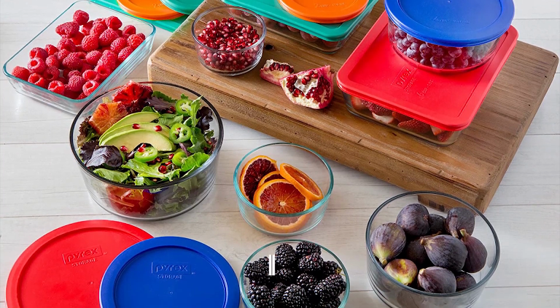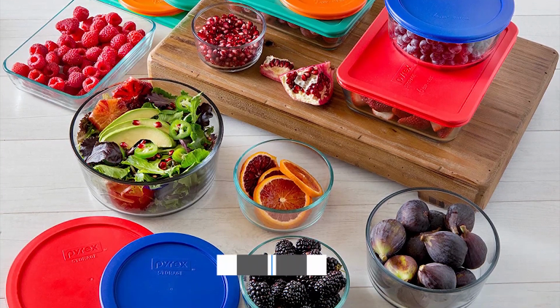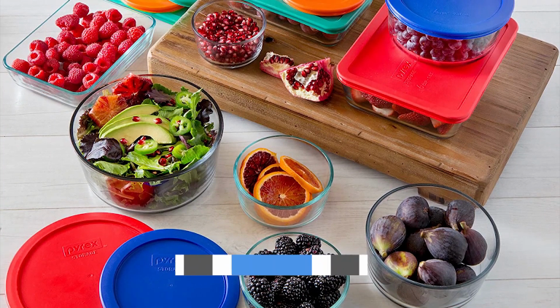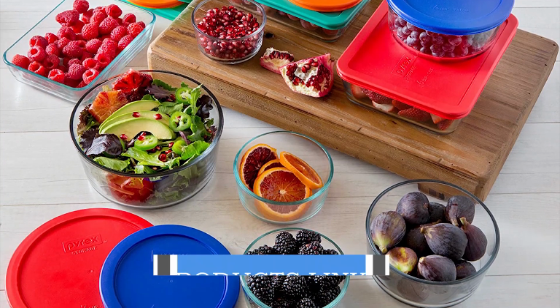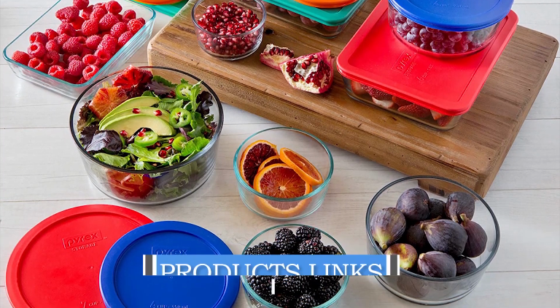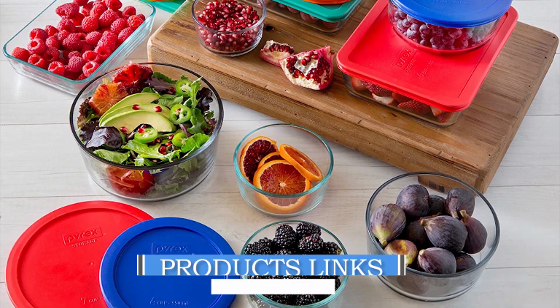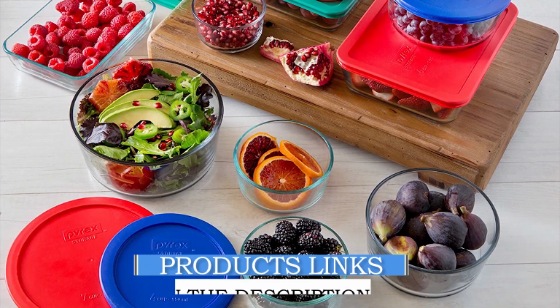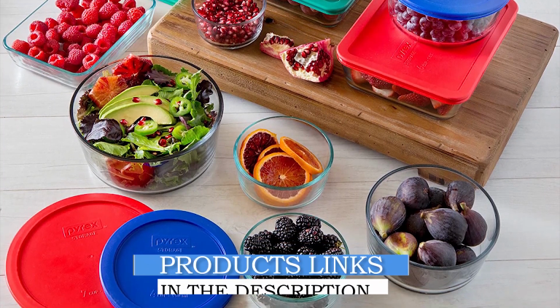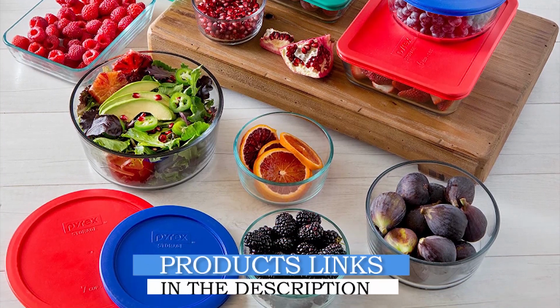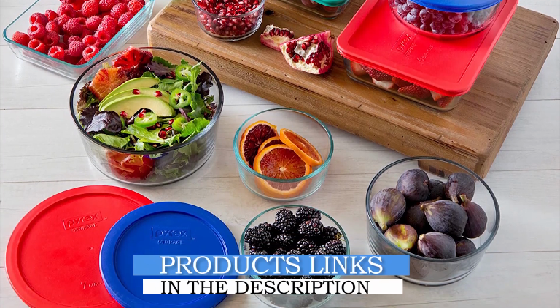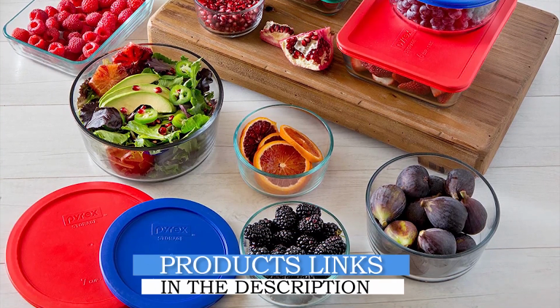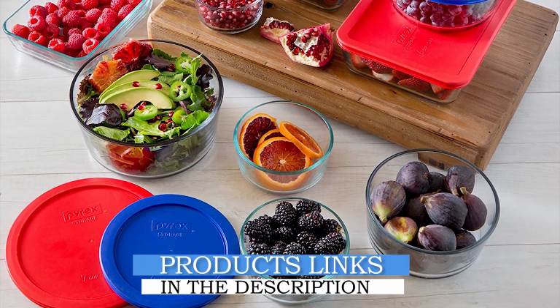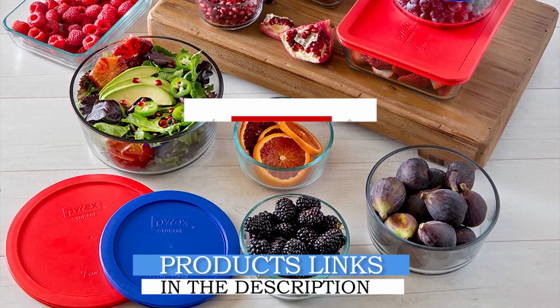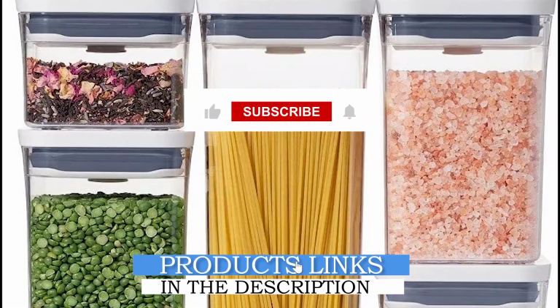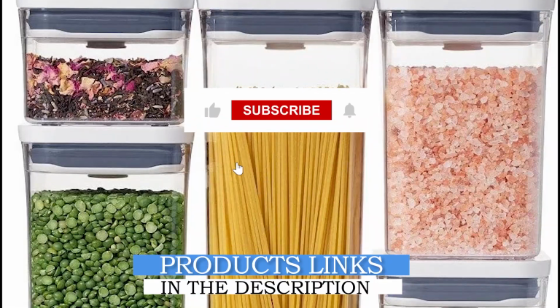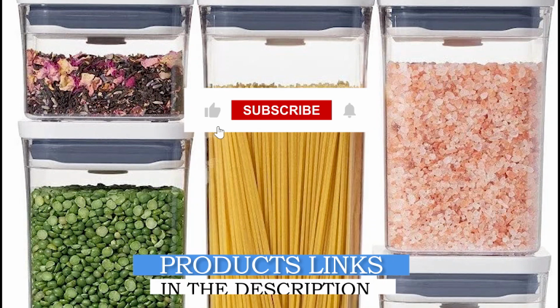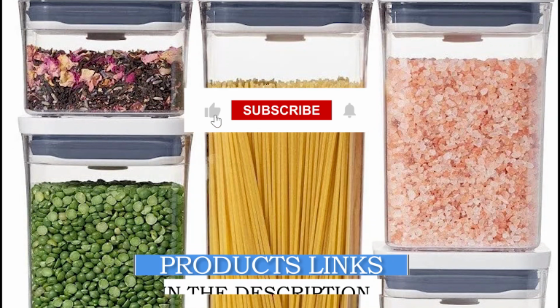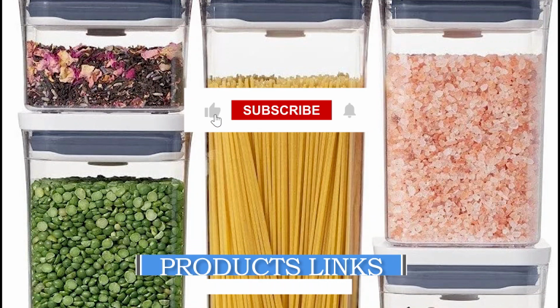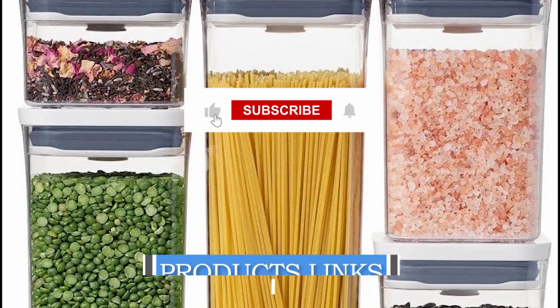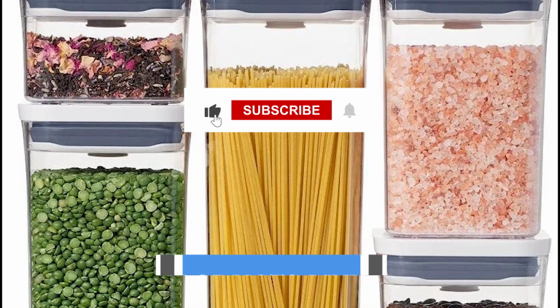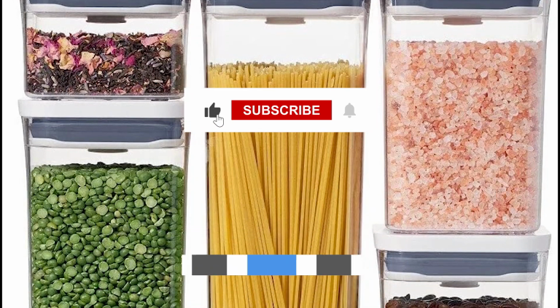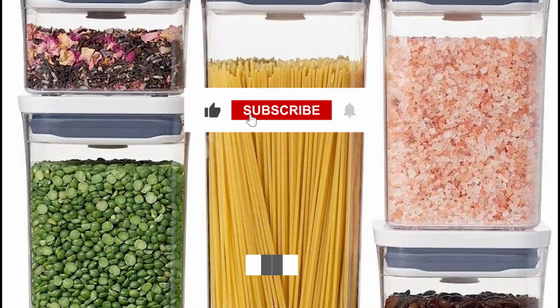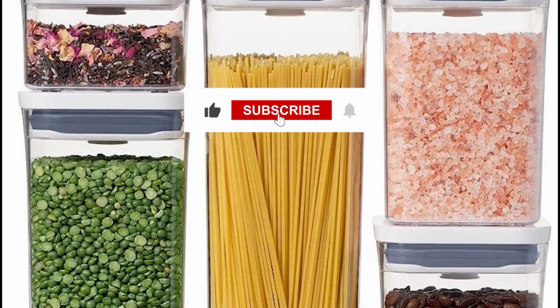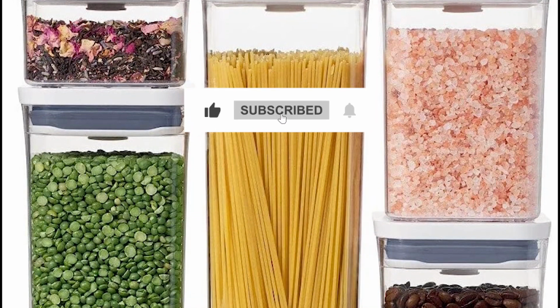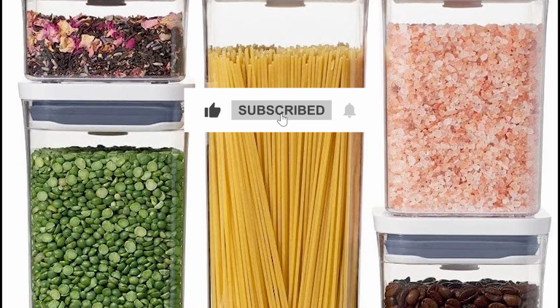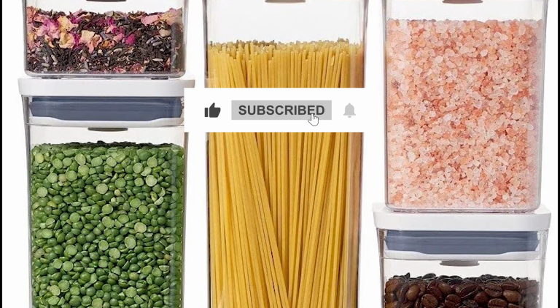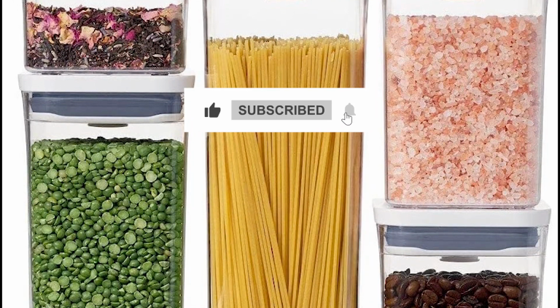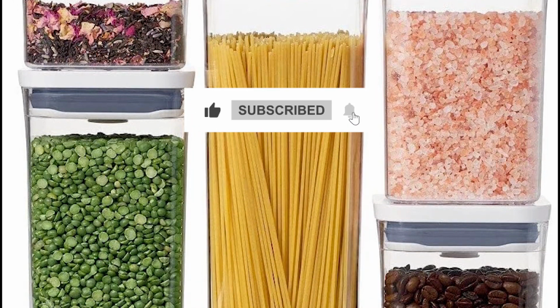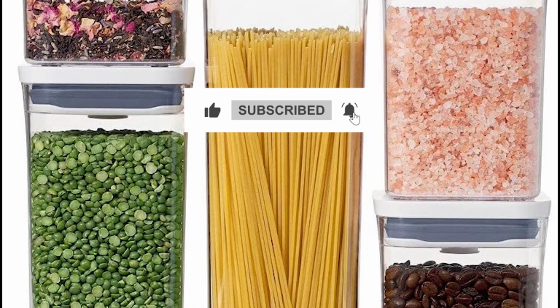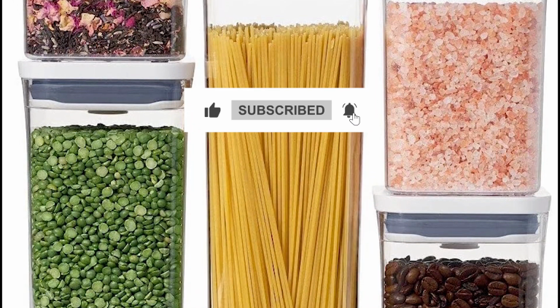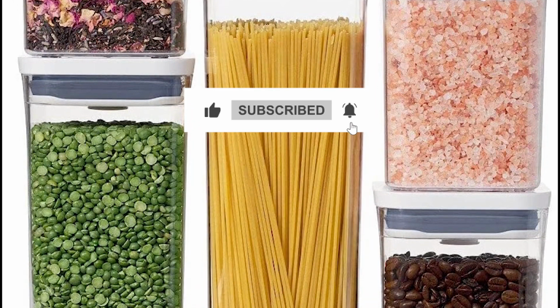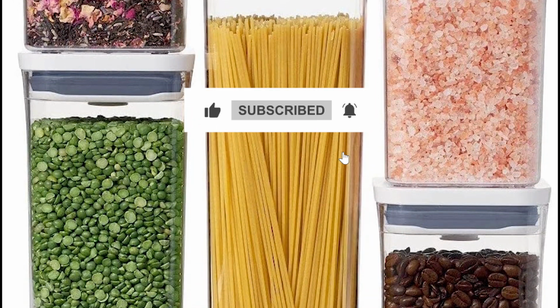I've provided updated links for the best prices in the description box below. Please watch the video, leave a comment, and don't forget to subscribe.